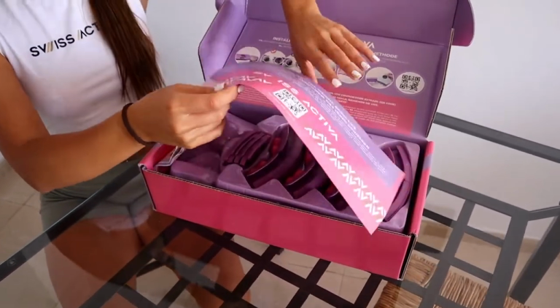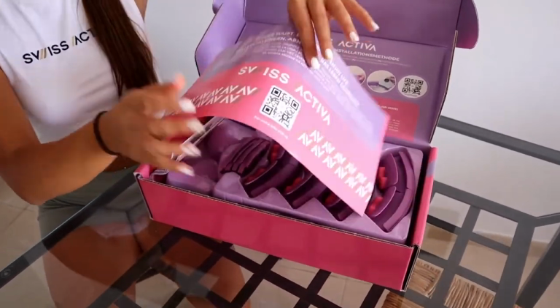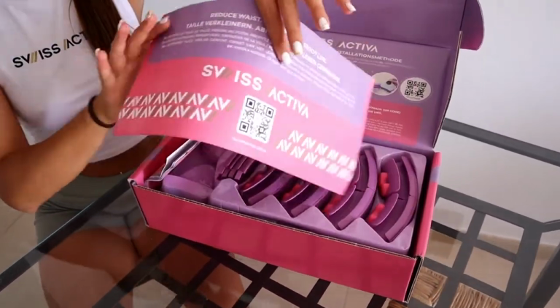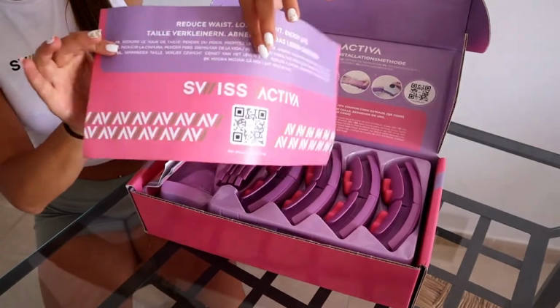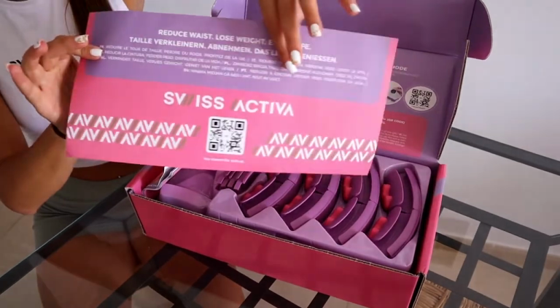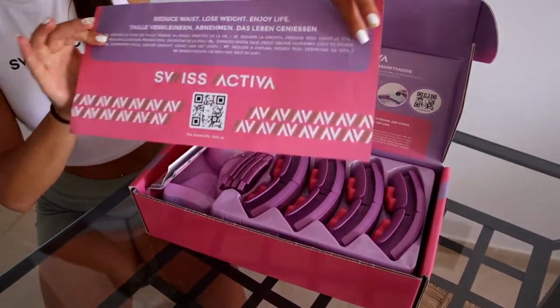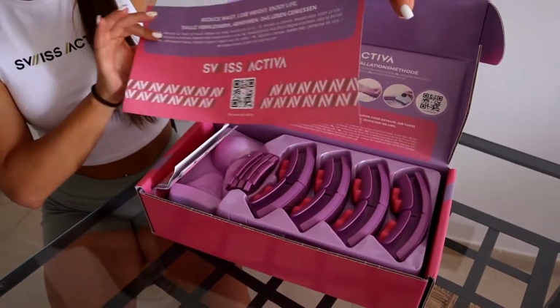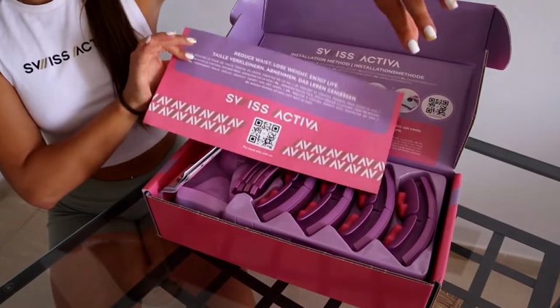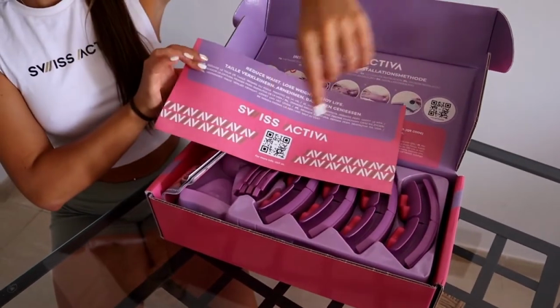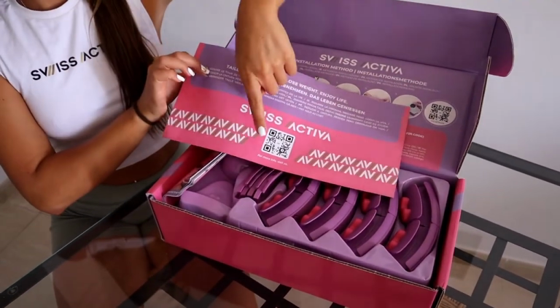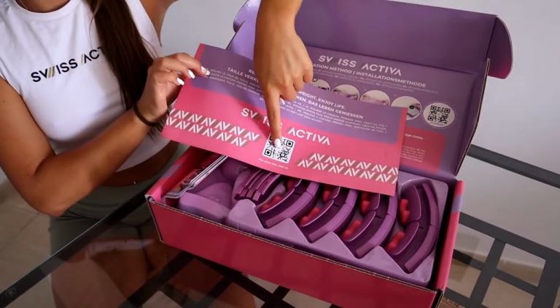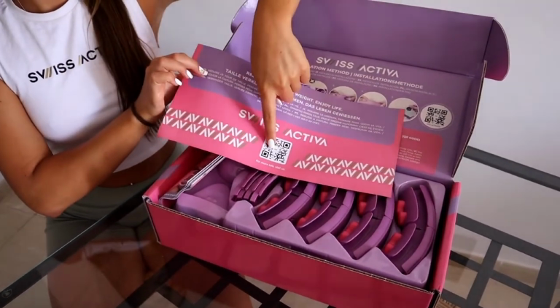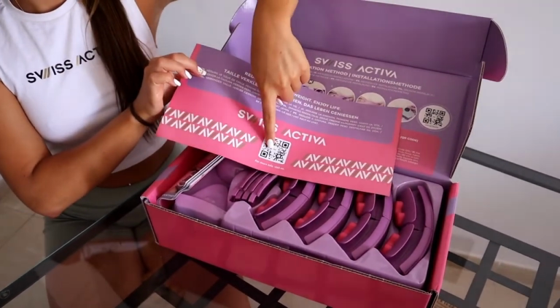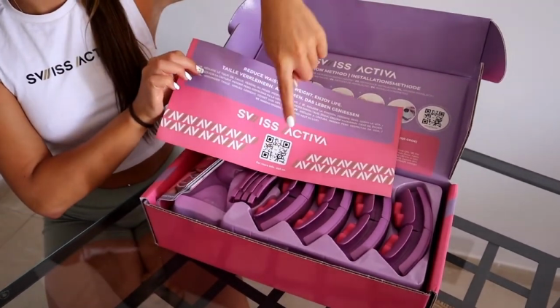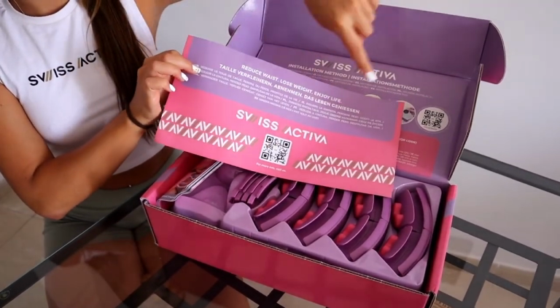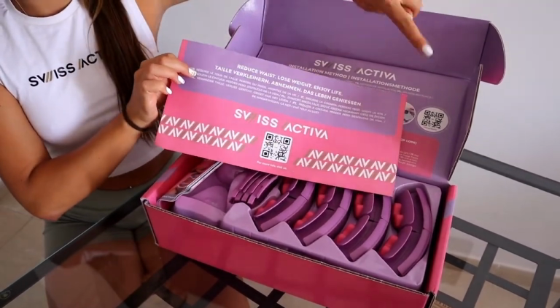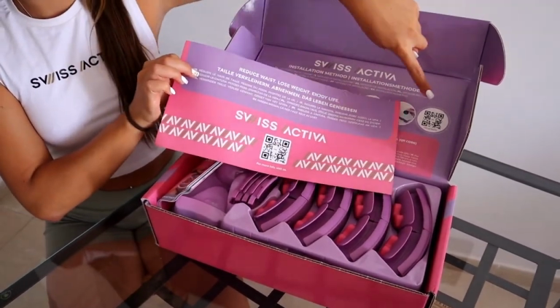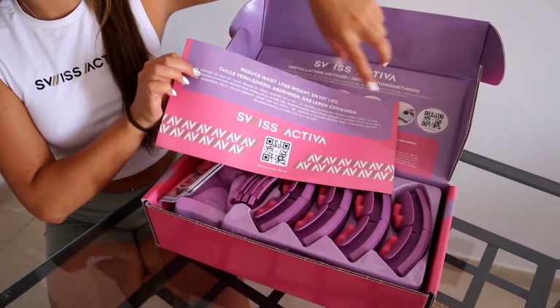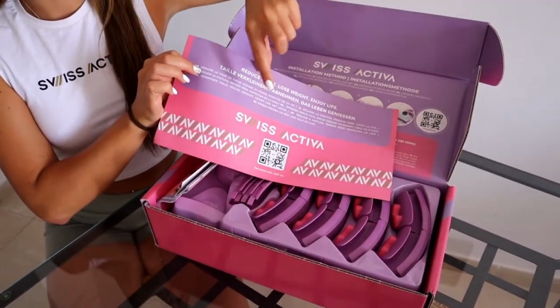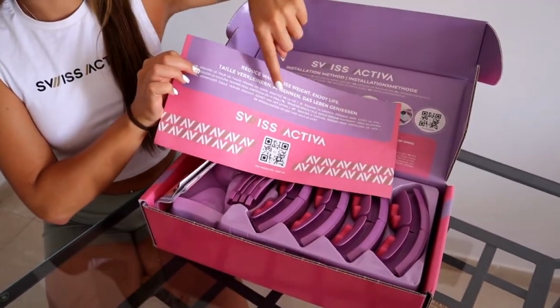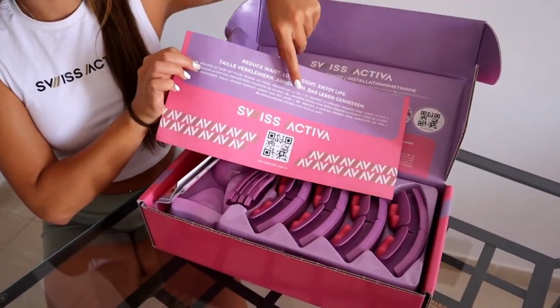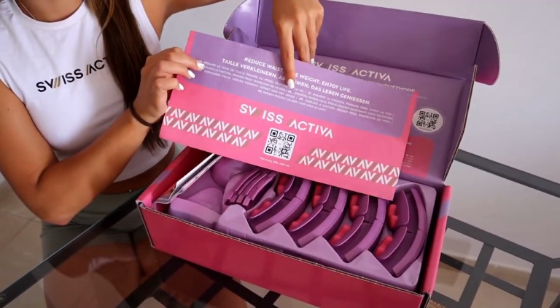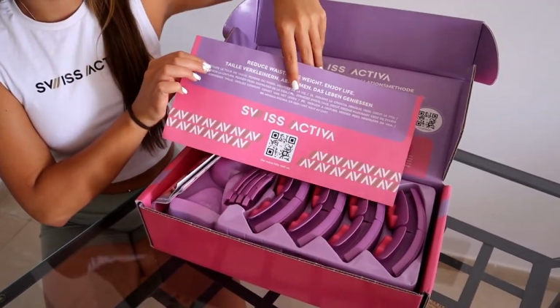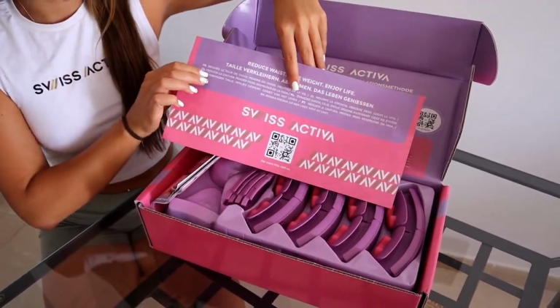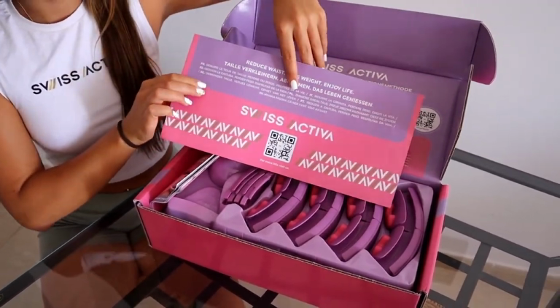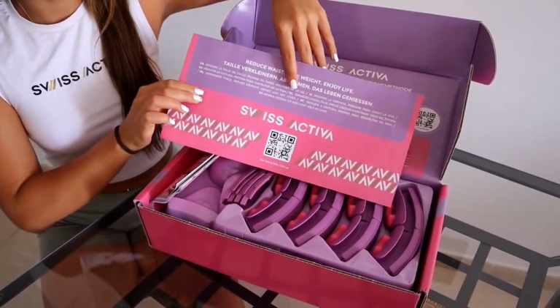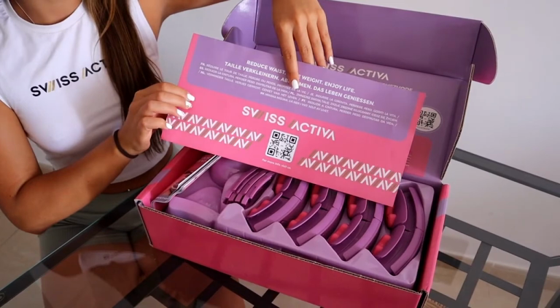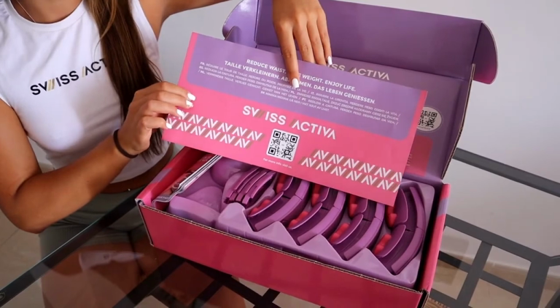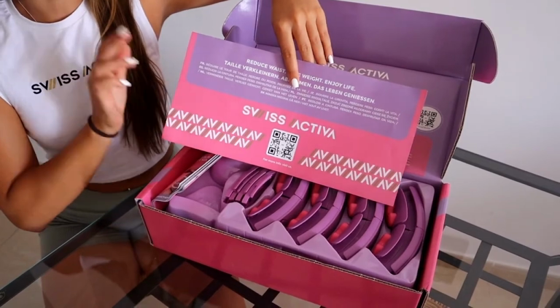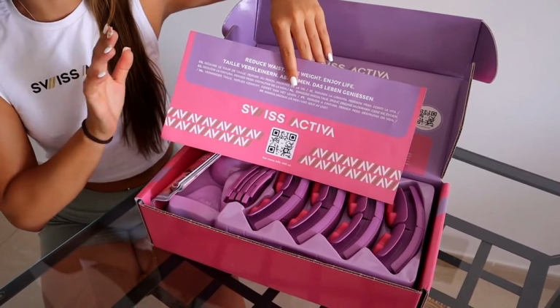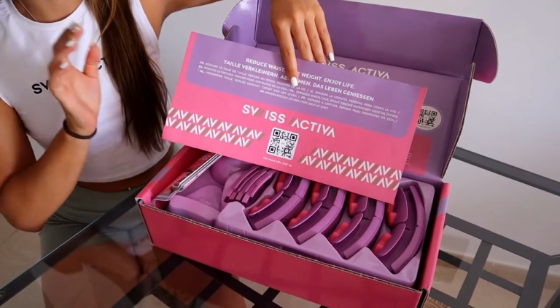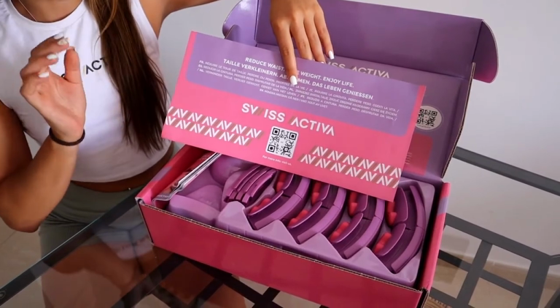First you have the flyer with the QR code. If you scan the QR code you will find 7 training videos for free with me.